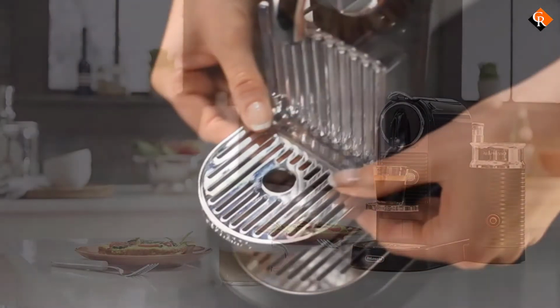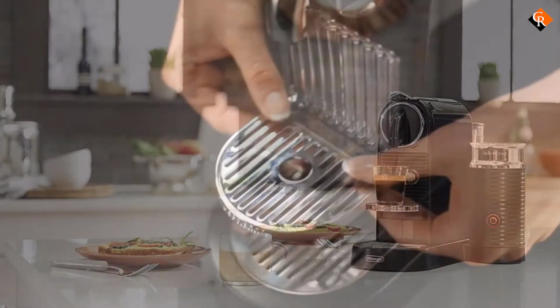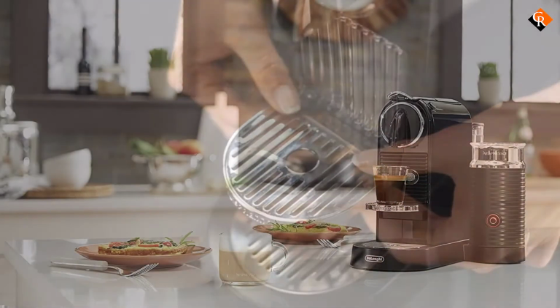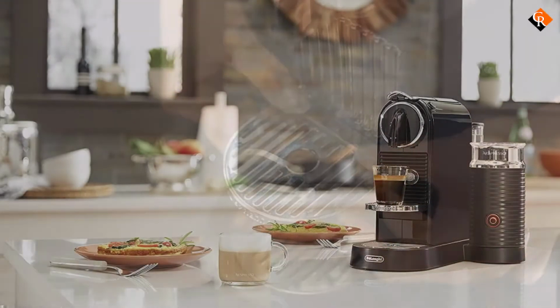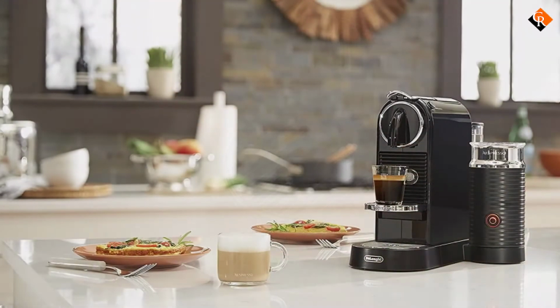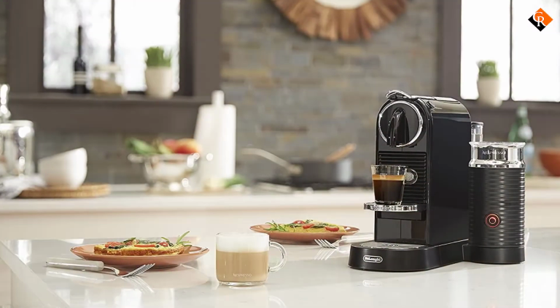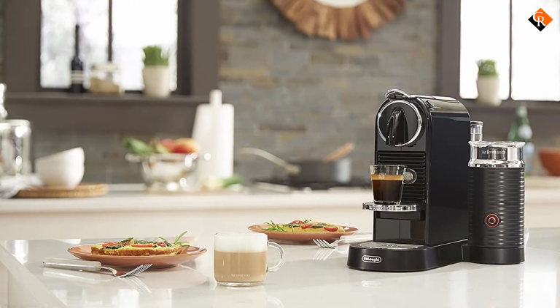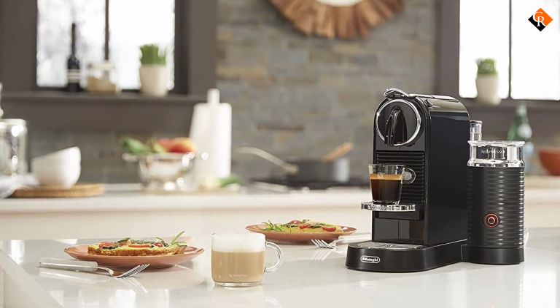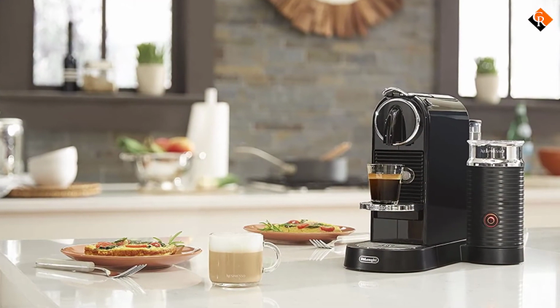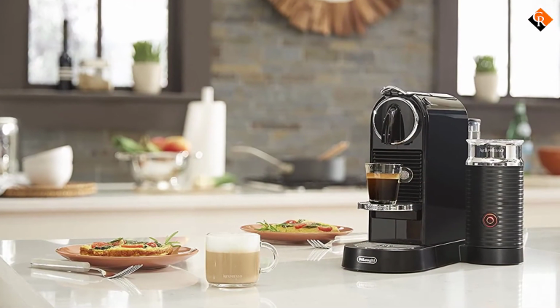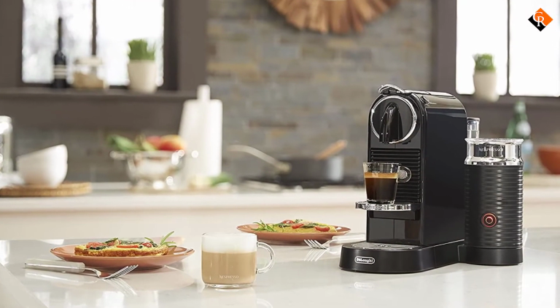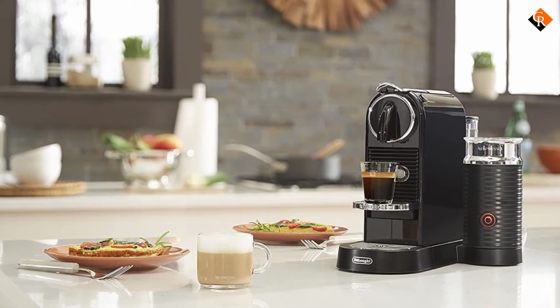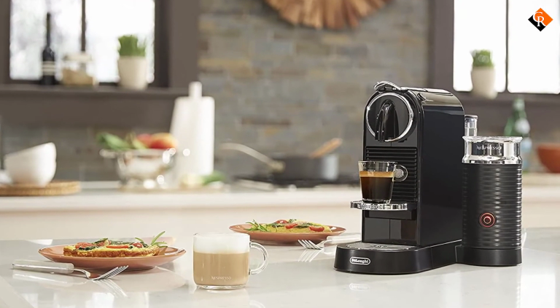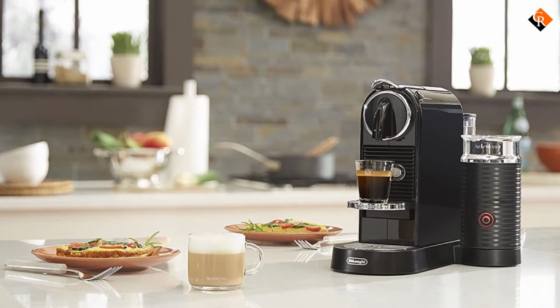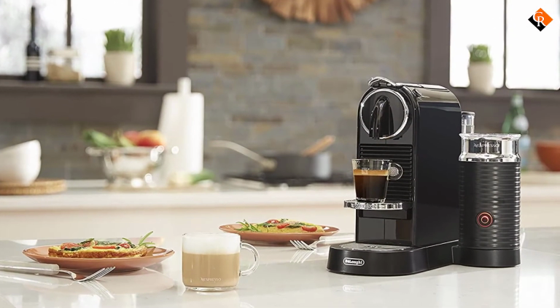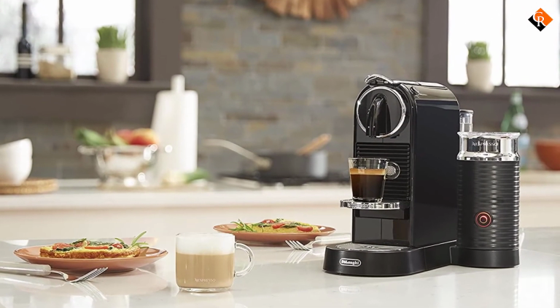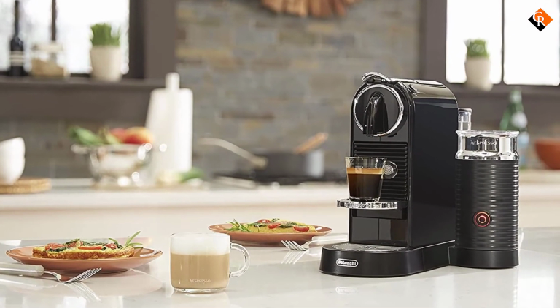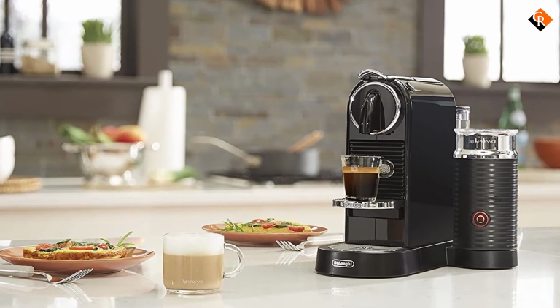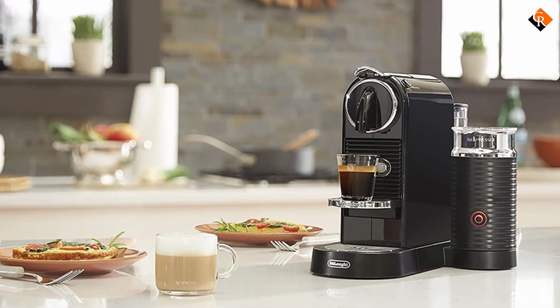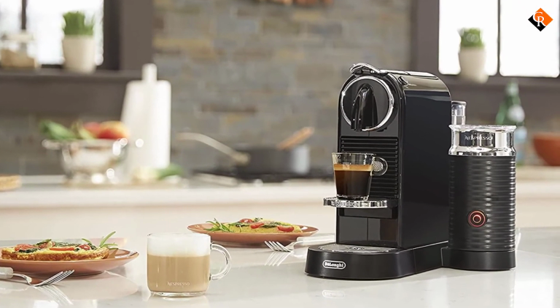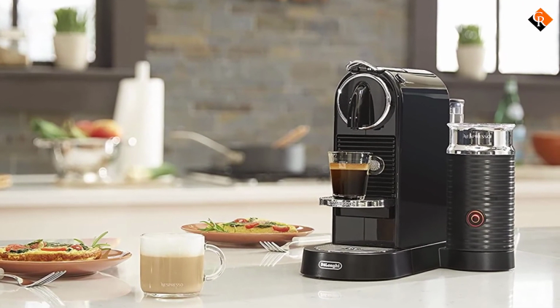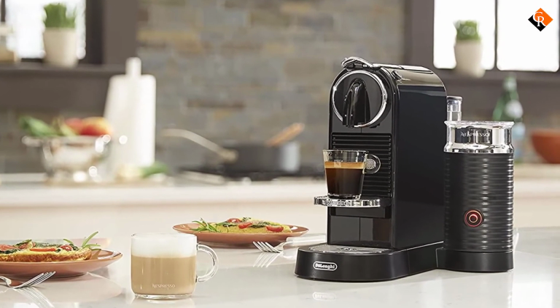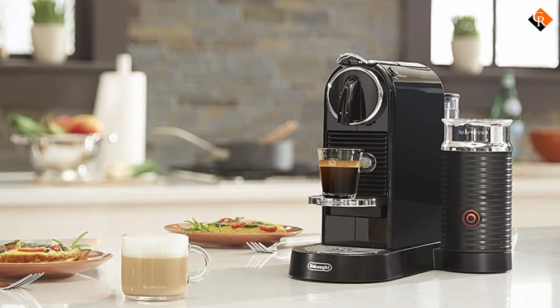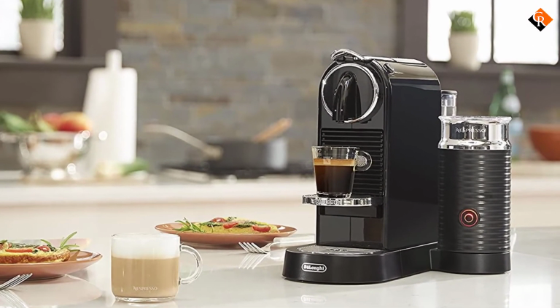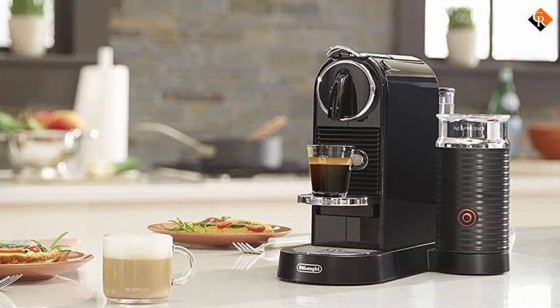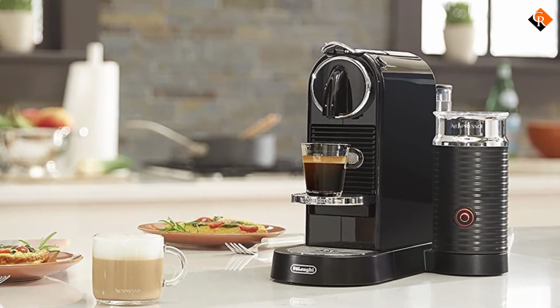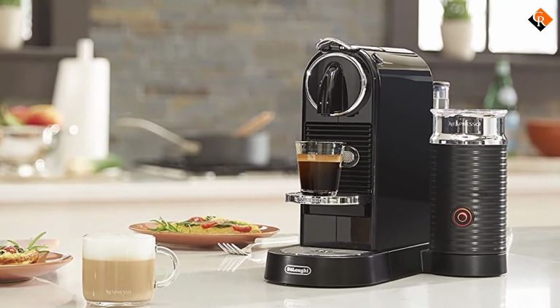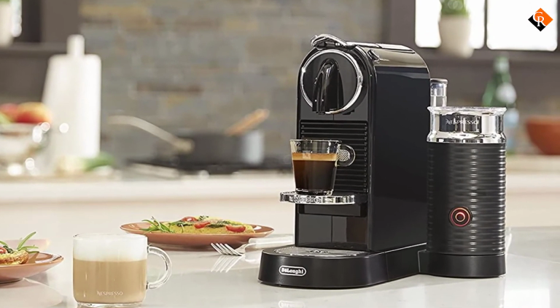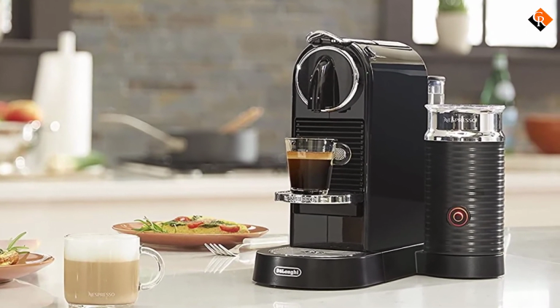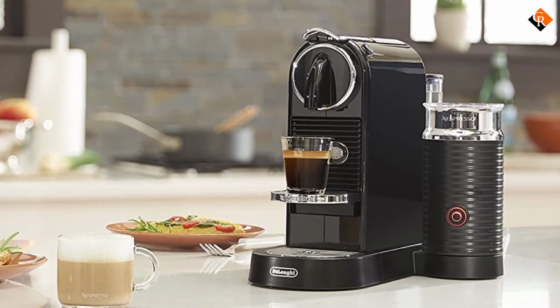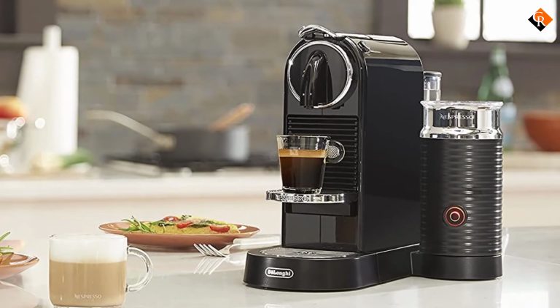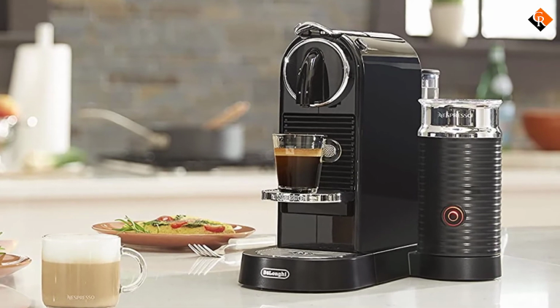The machine comes with a set of 14 capsules of various flavors so you can choose your favorite.